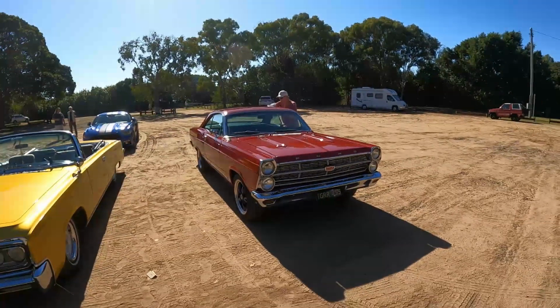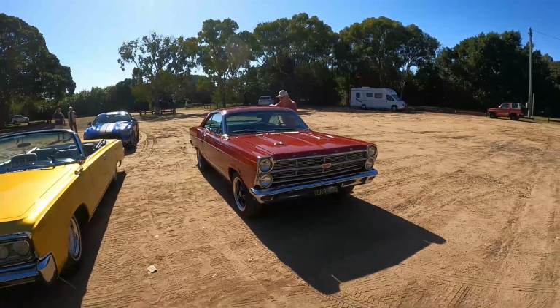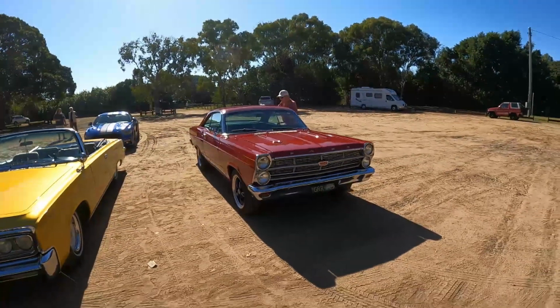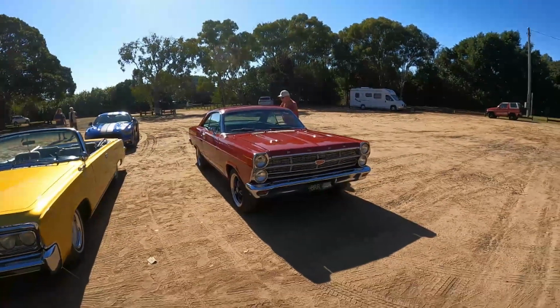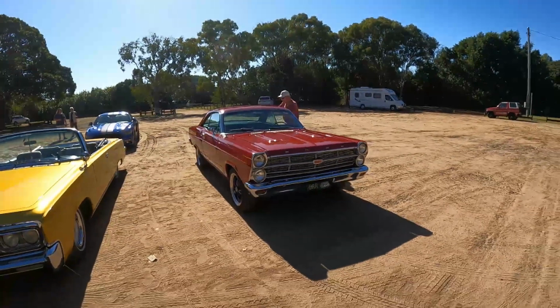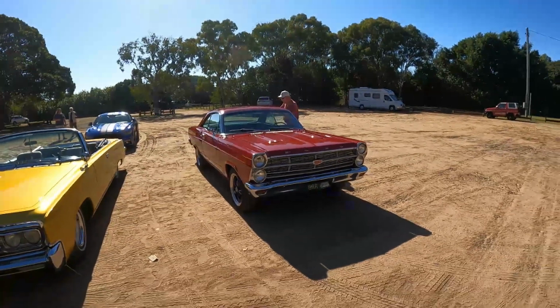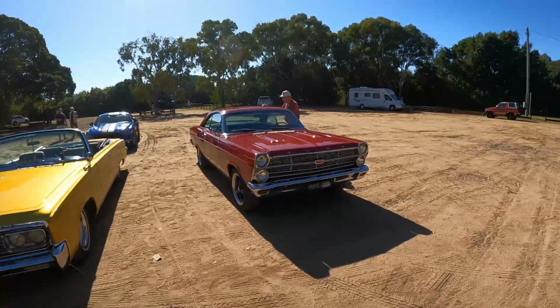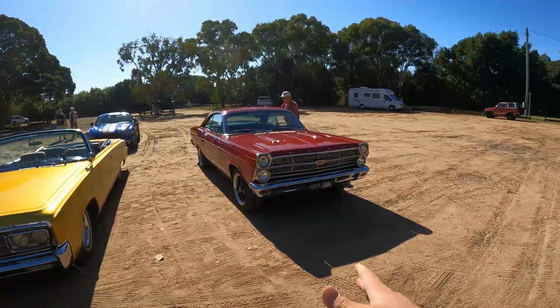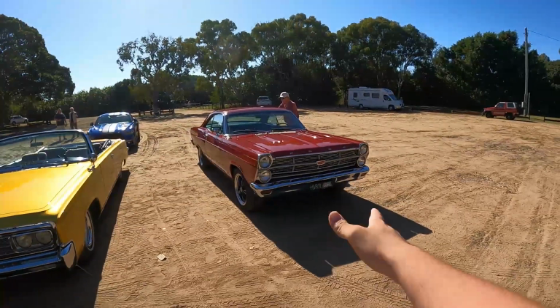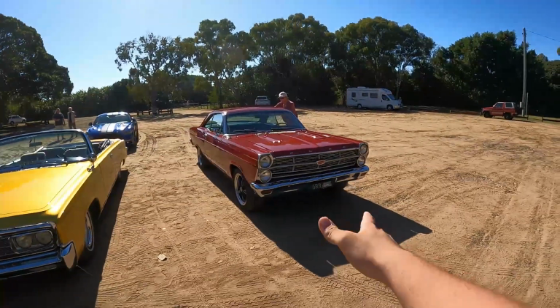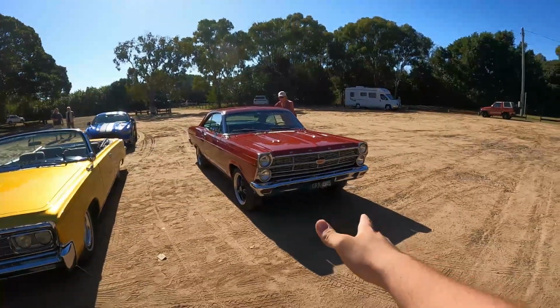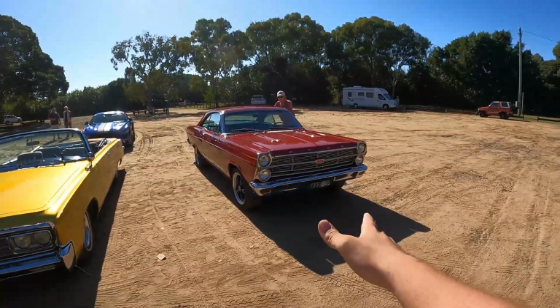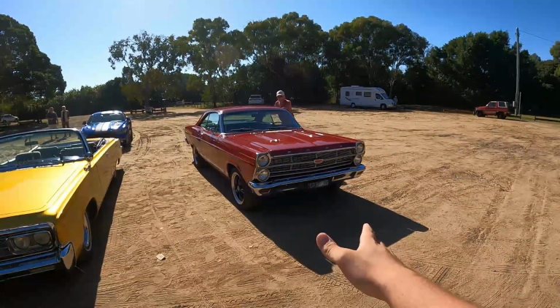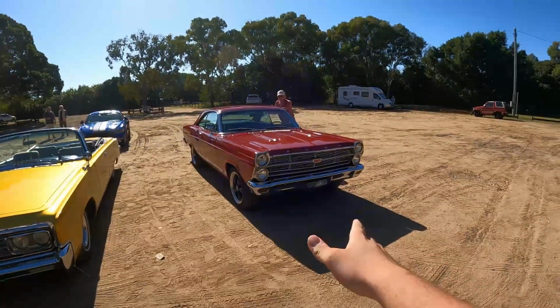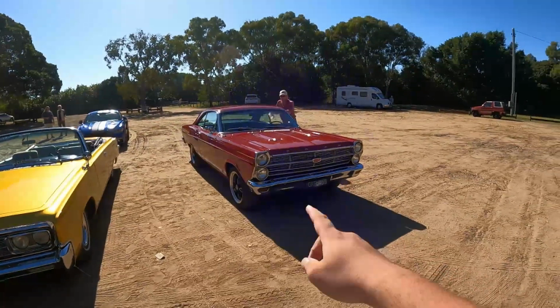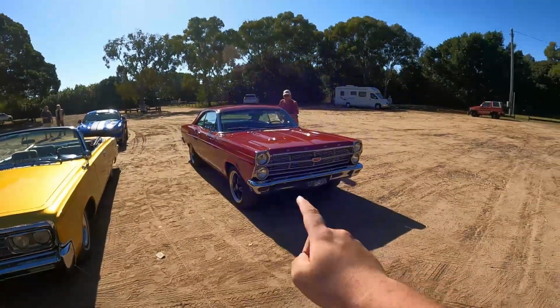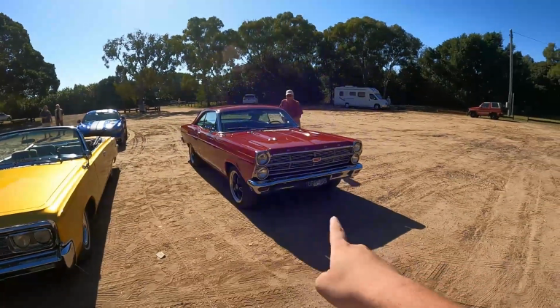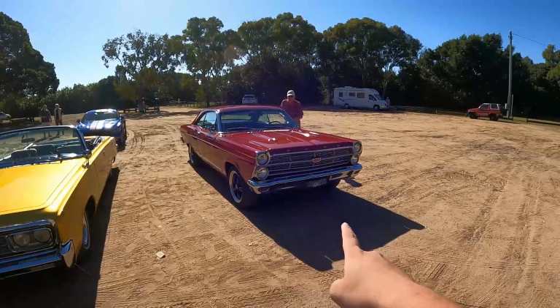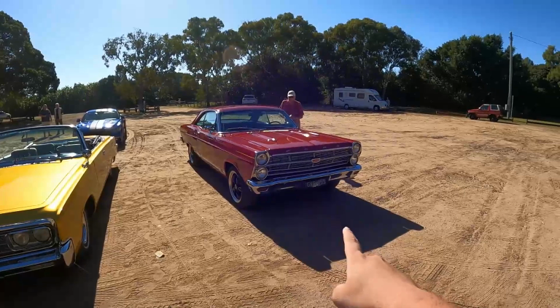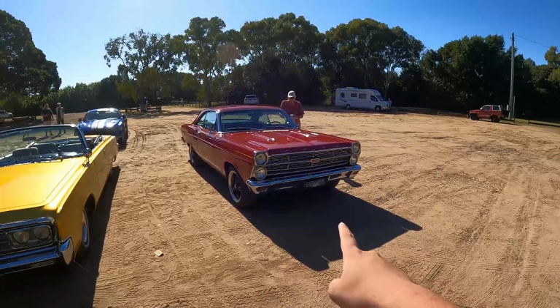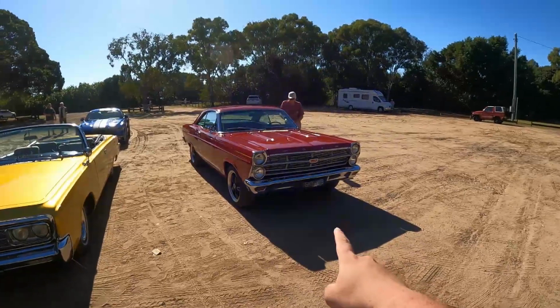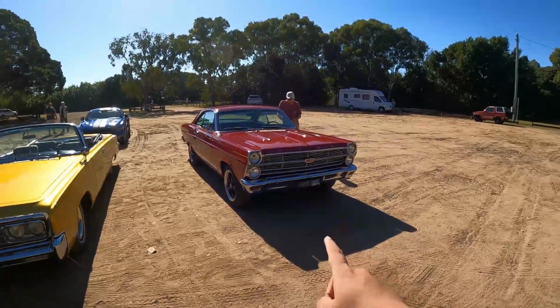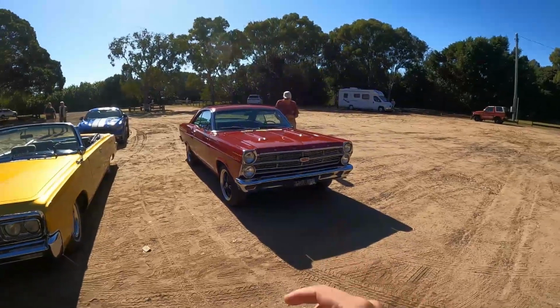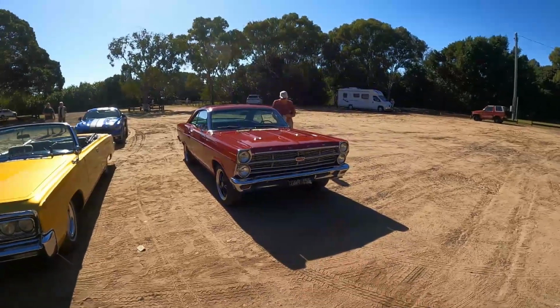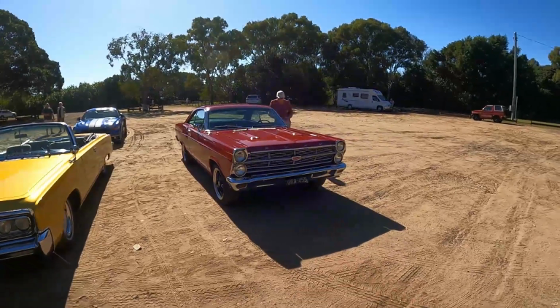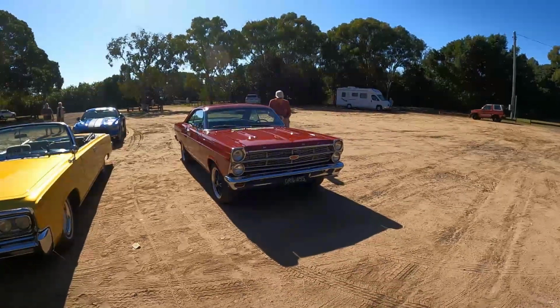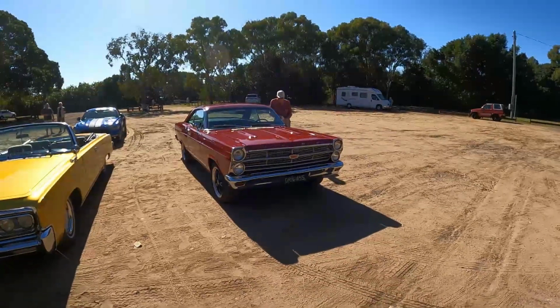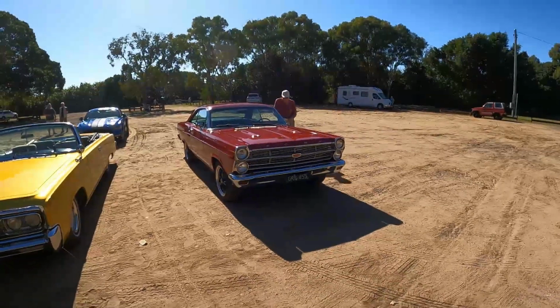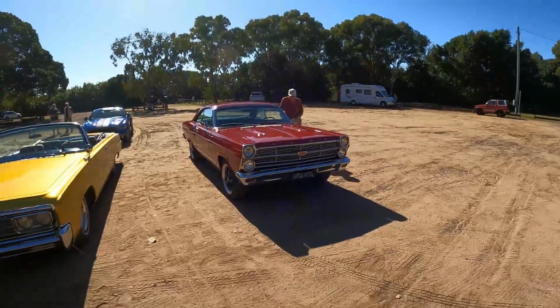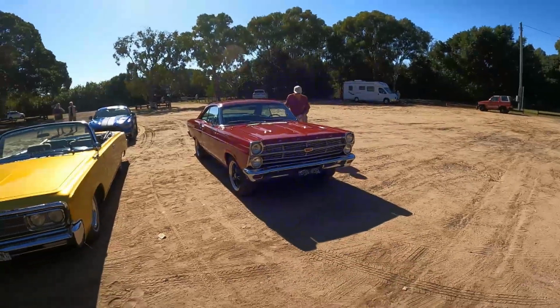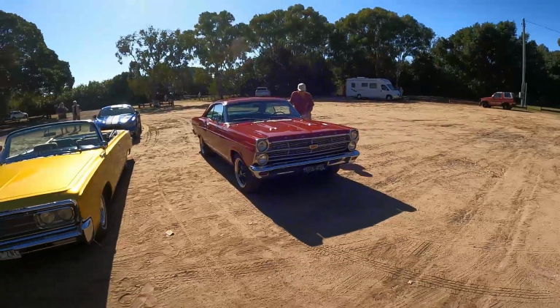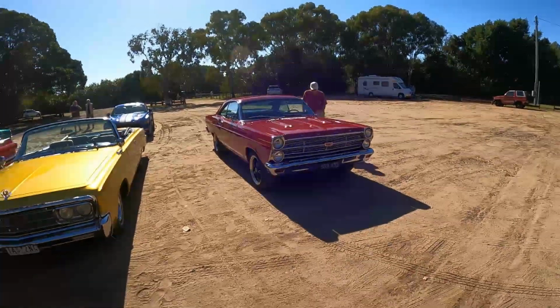It's a nicer Fairlane GT. You rarely see these nowadays — very nice.